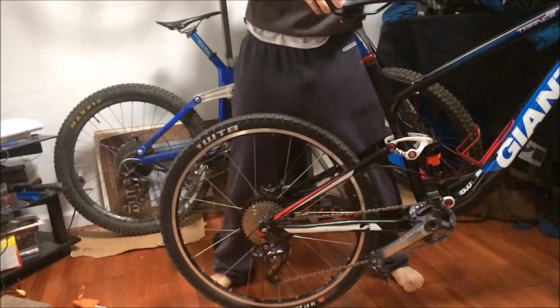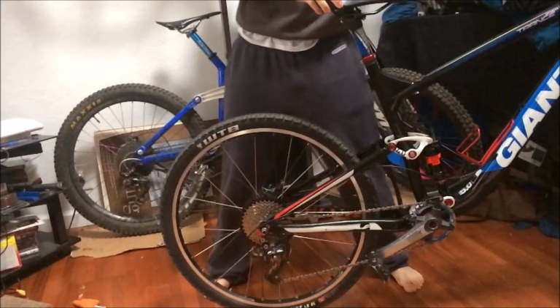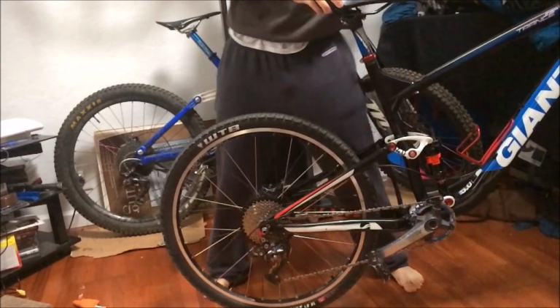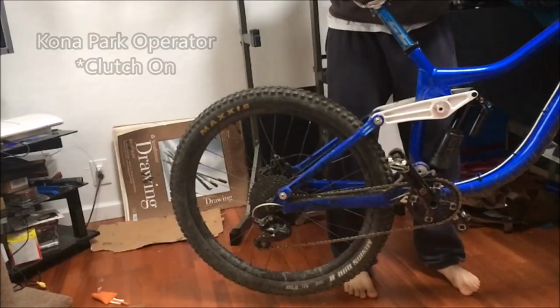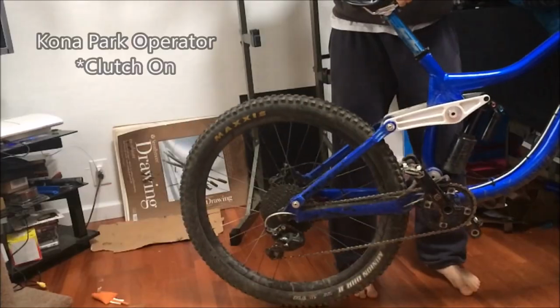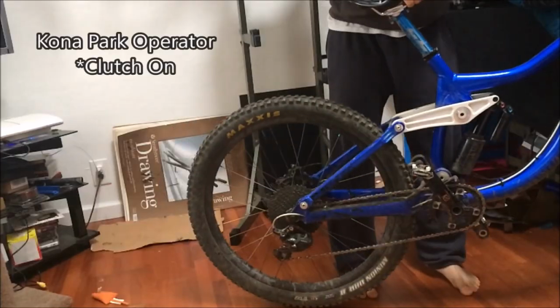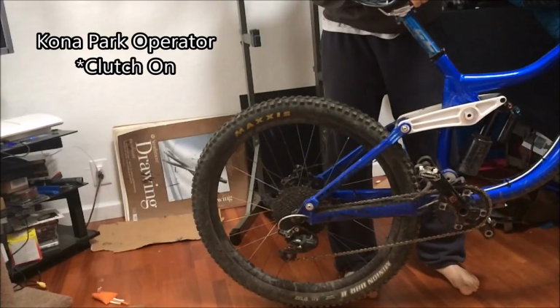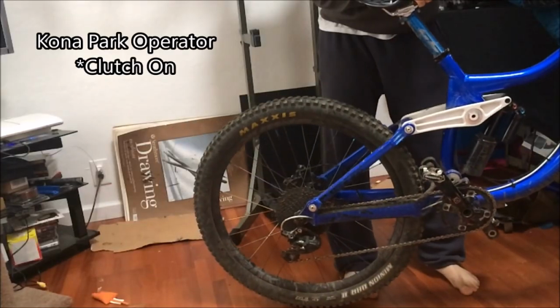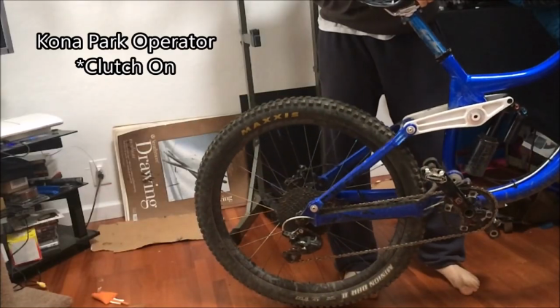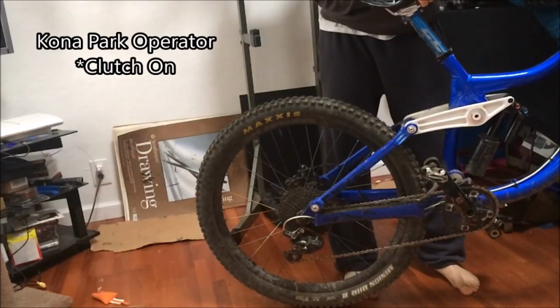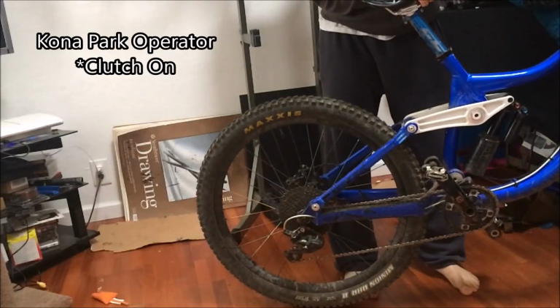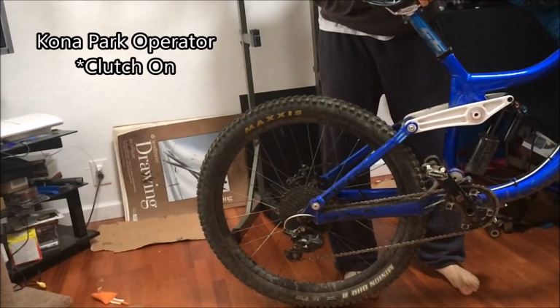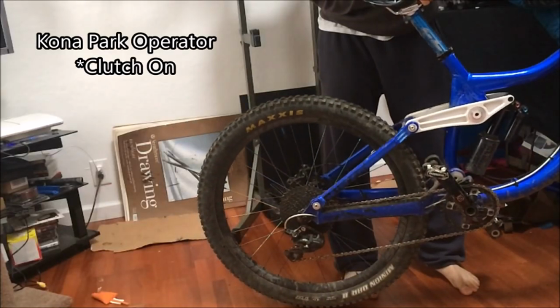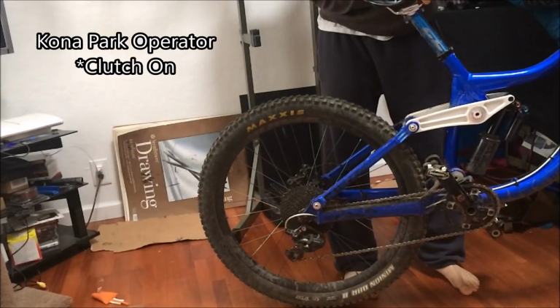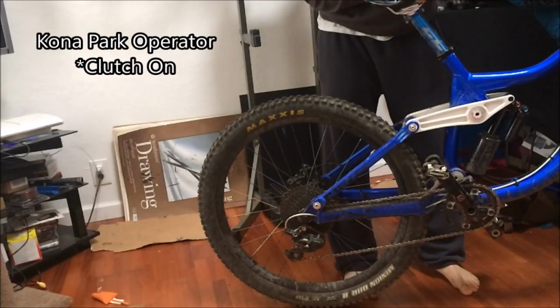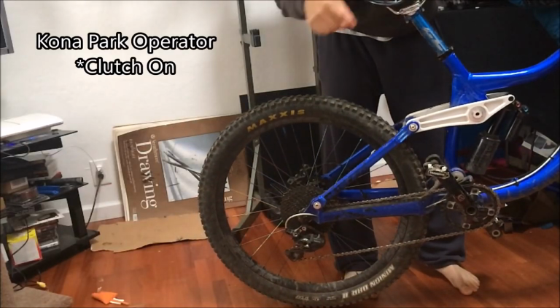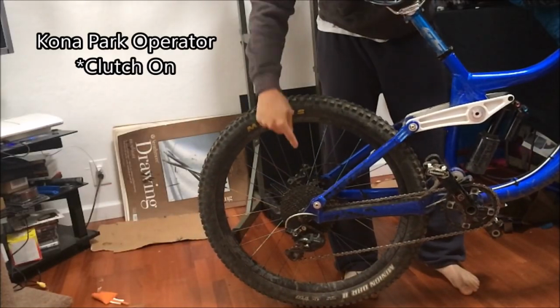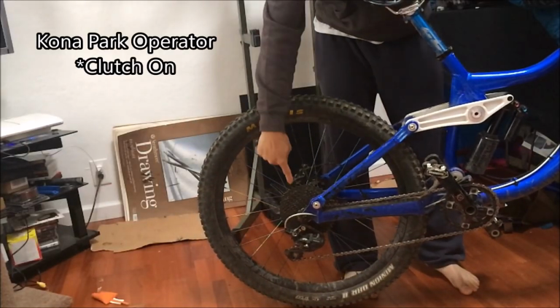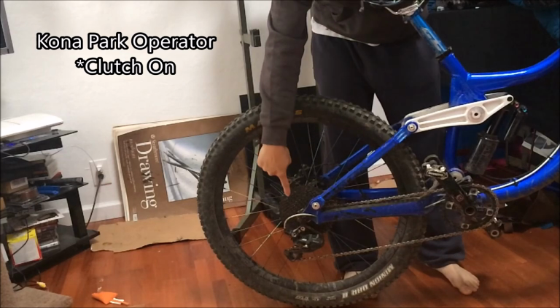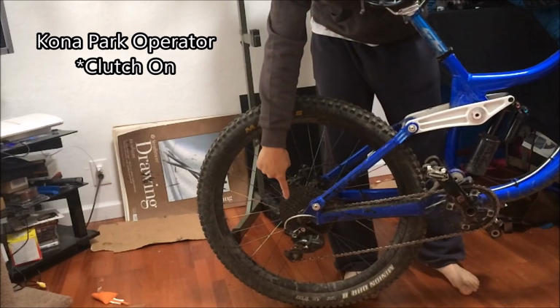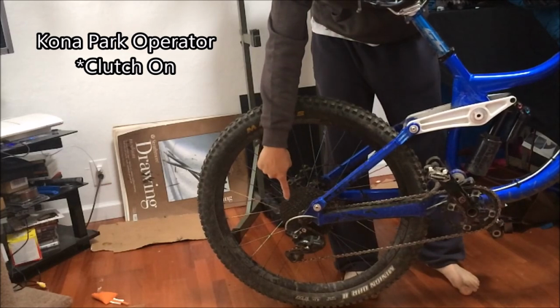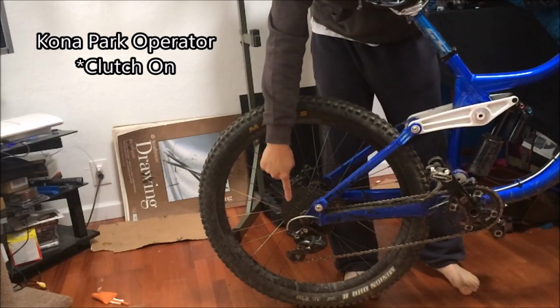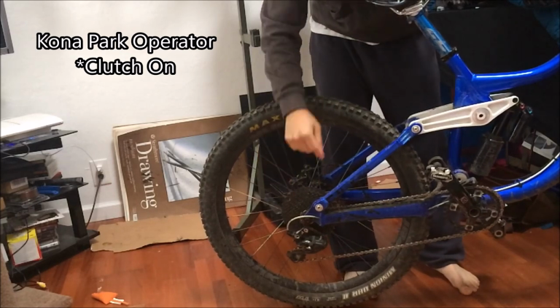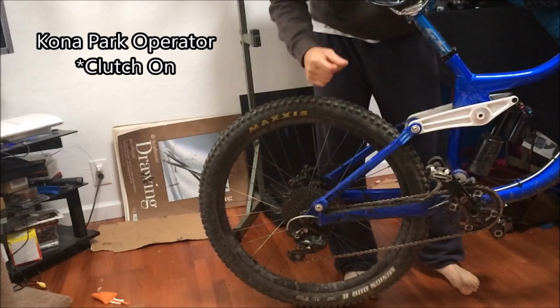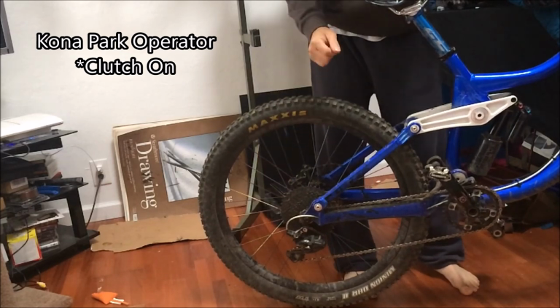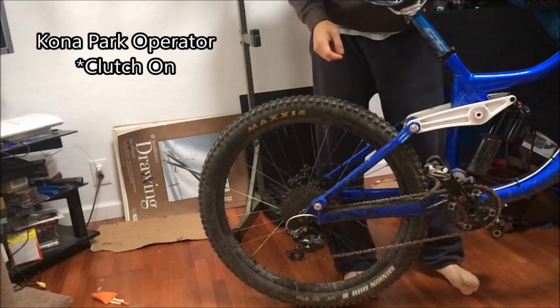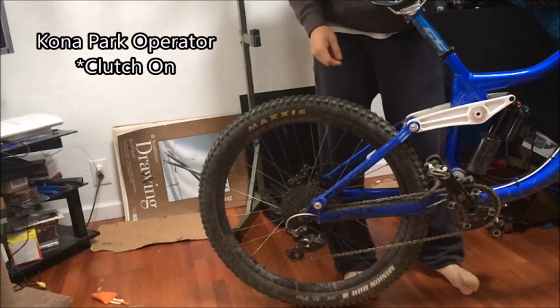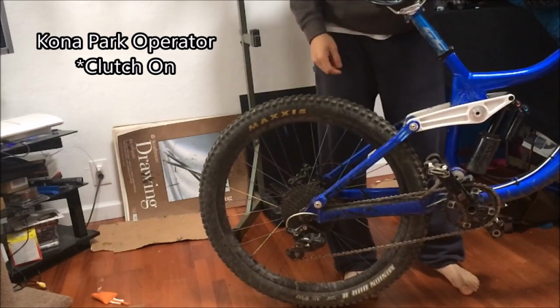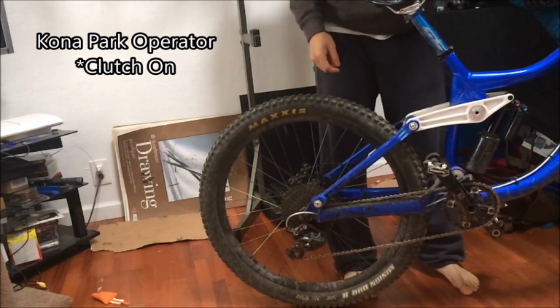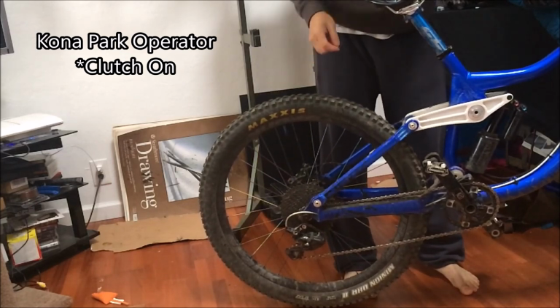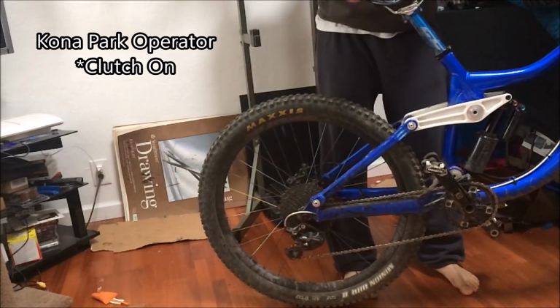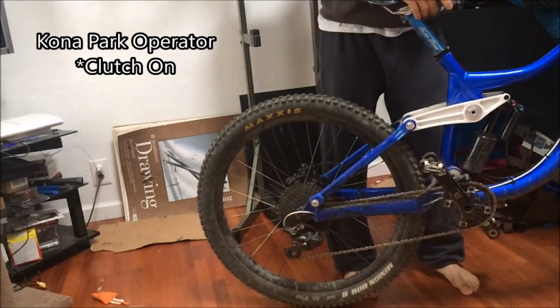Kona Park Operator, smallest cog, with clutch.